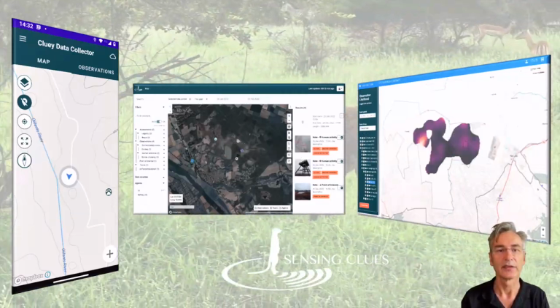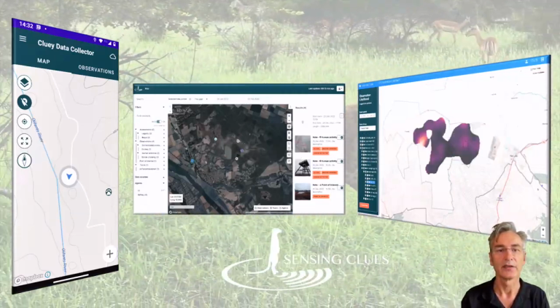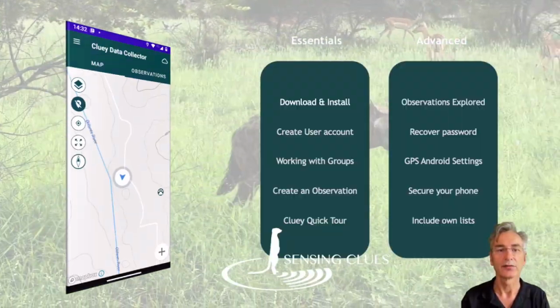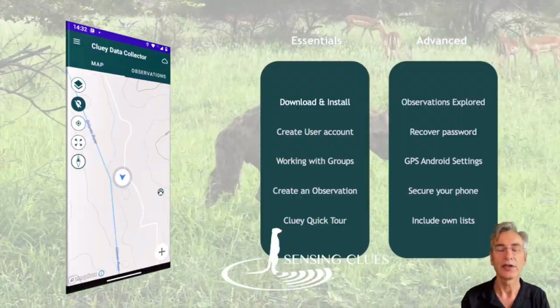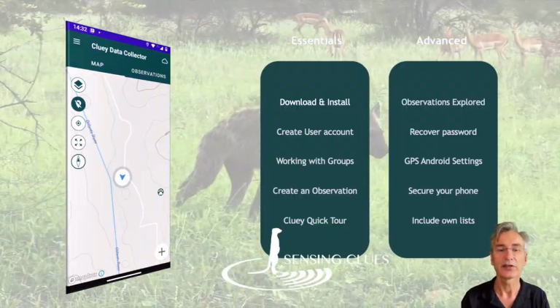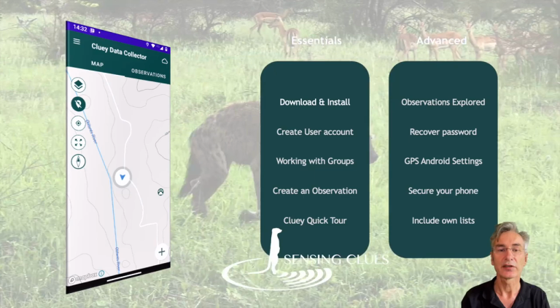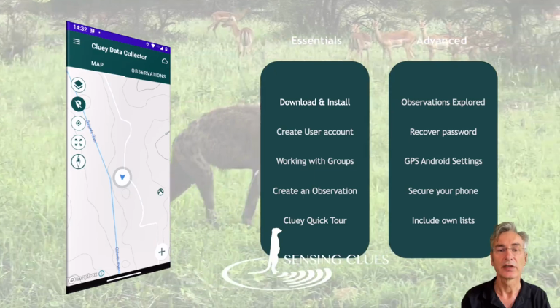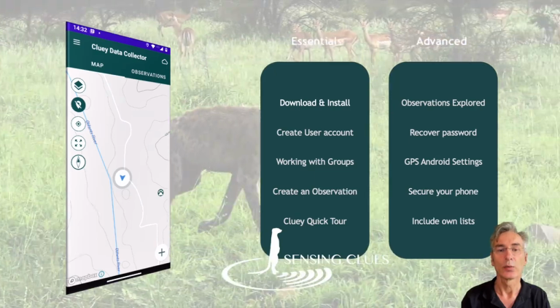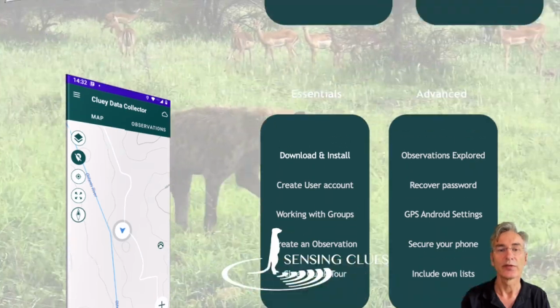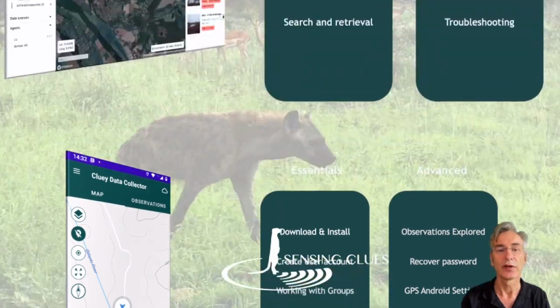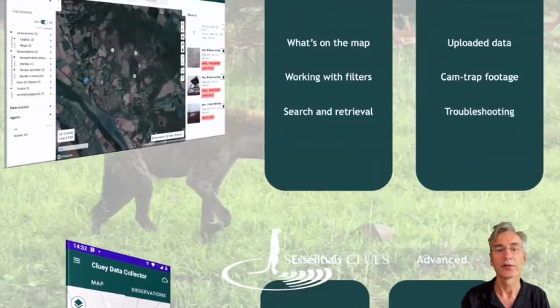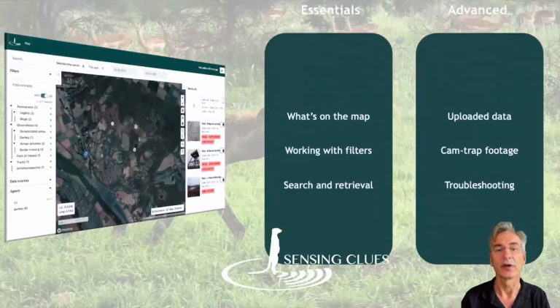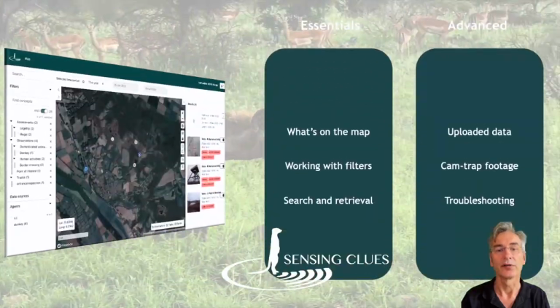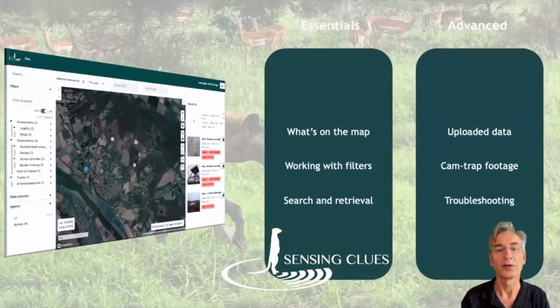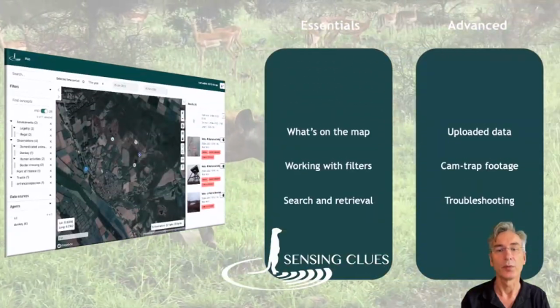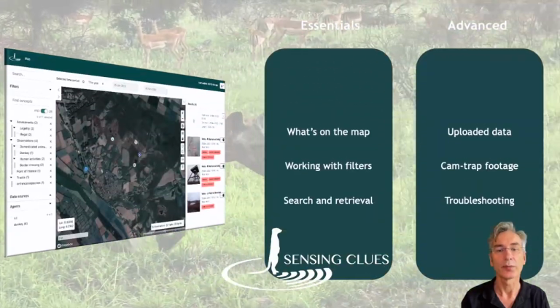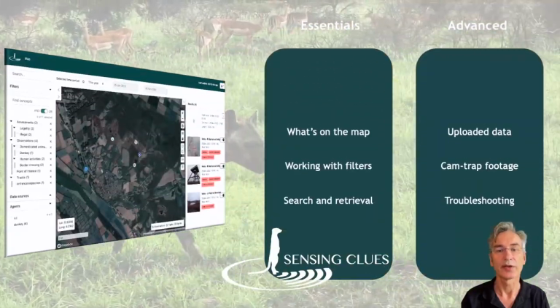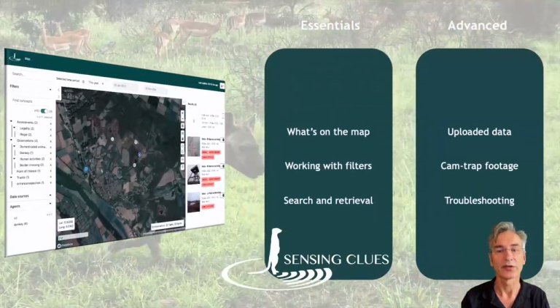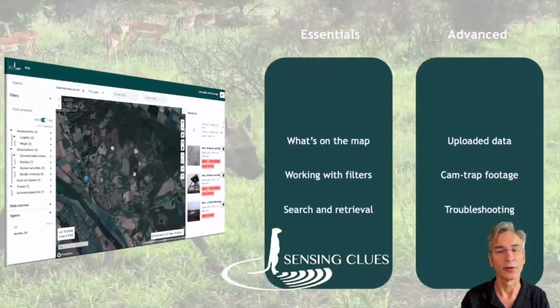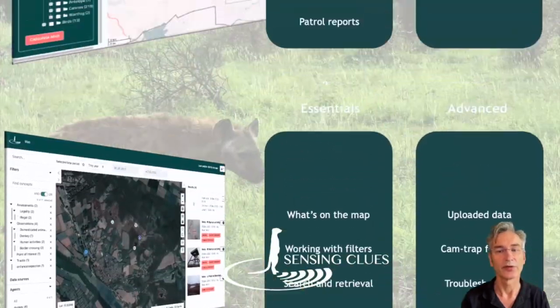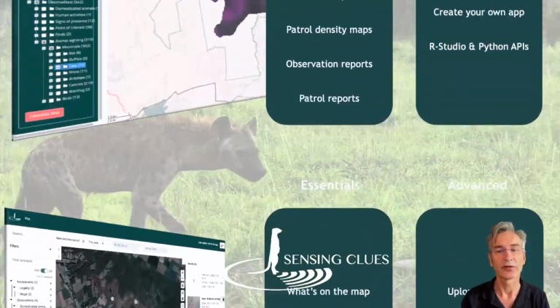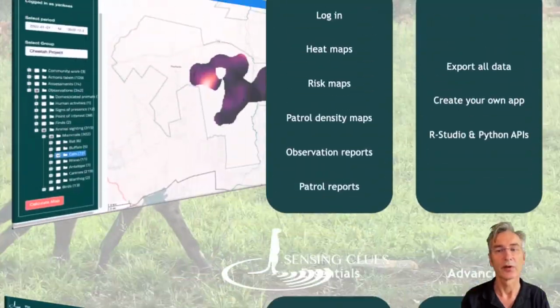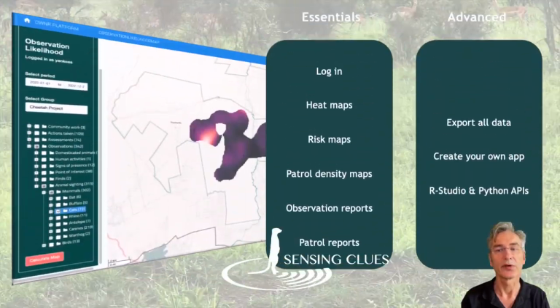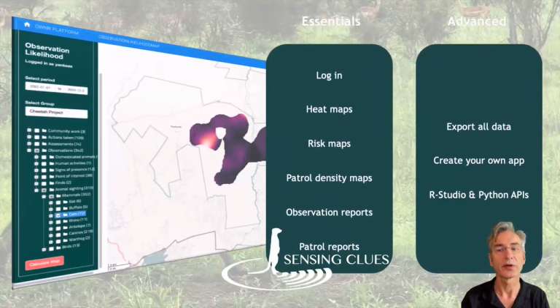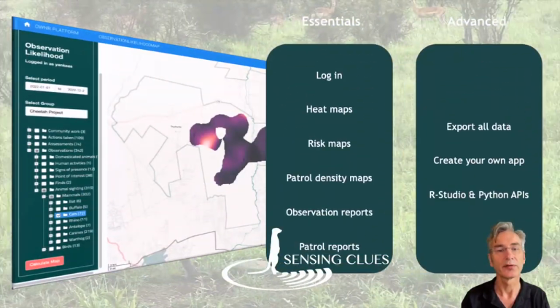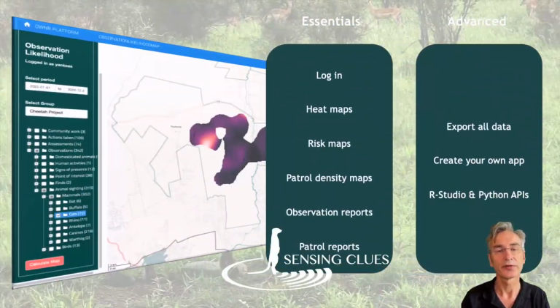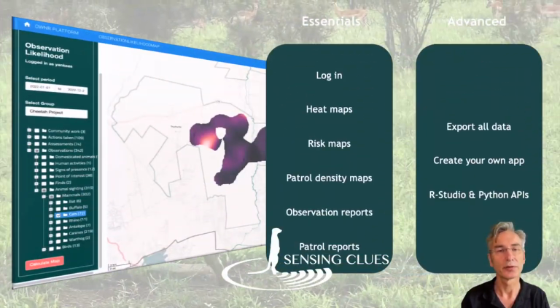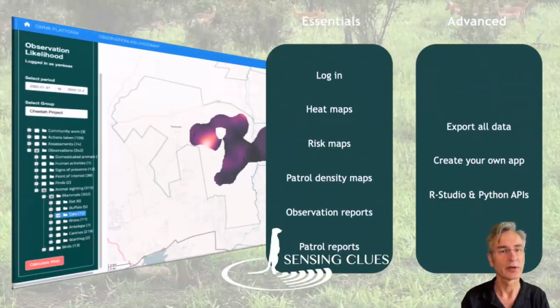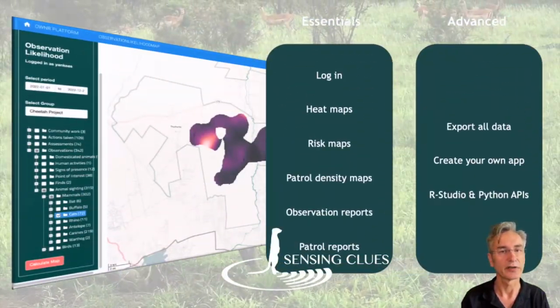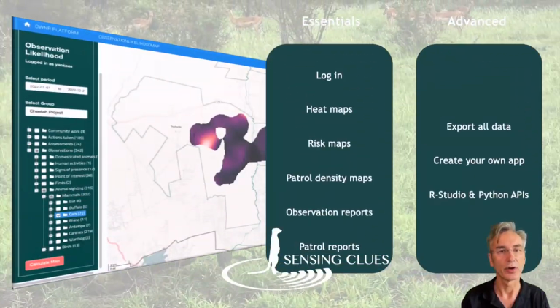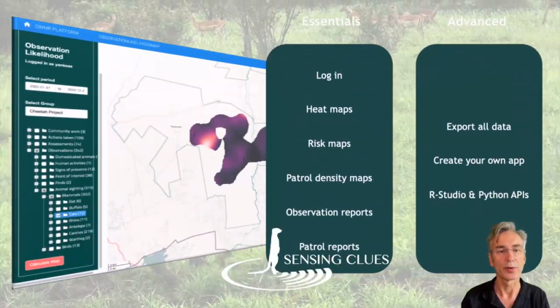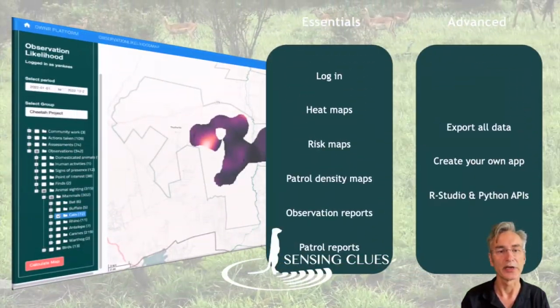For each, we developed a few one-minute tutorials which you can run through at your own pace.